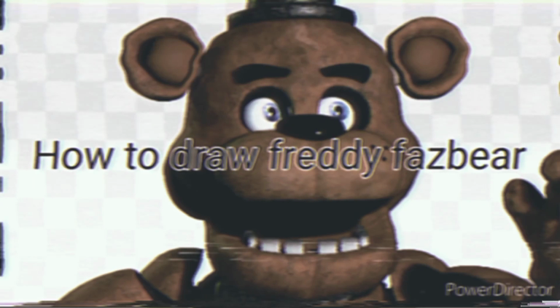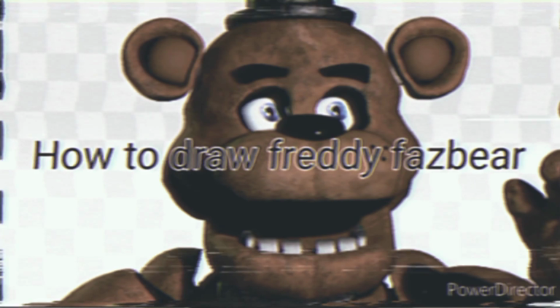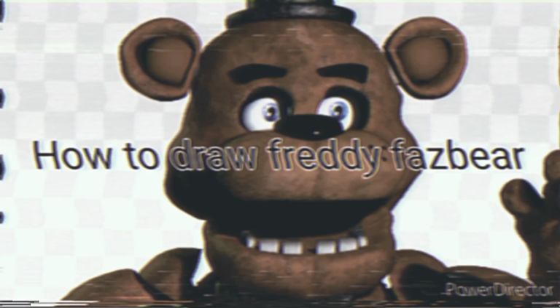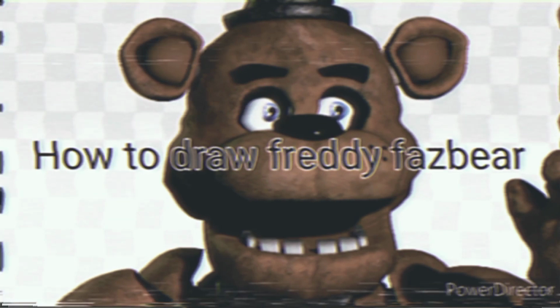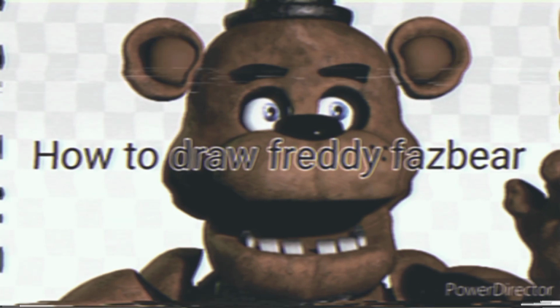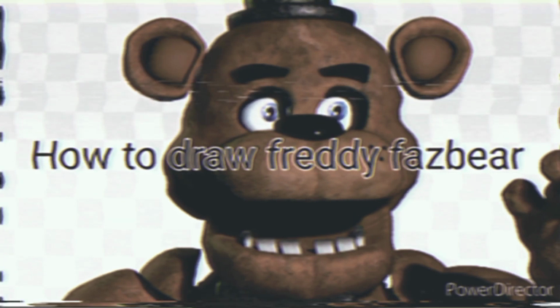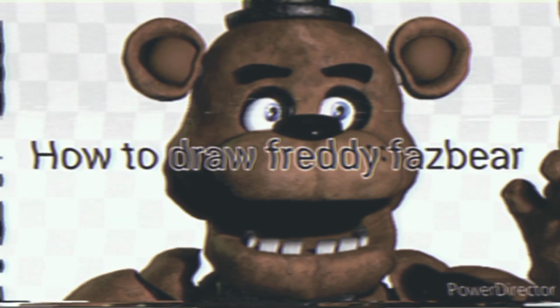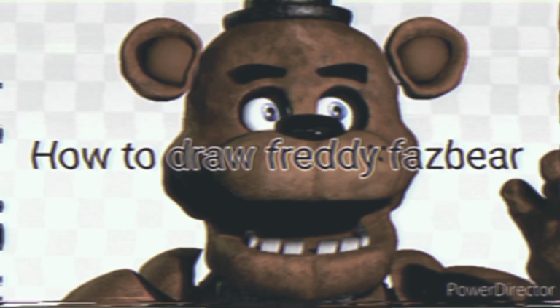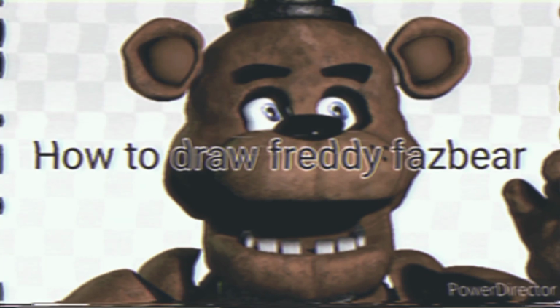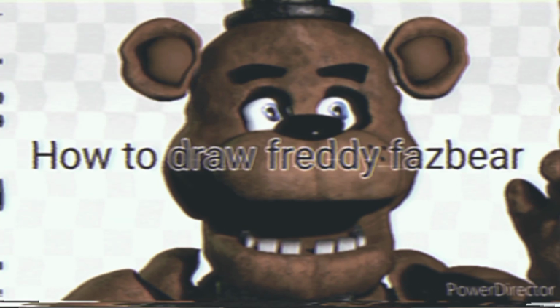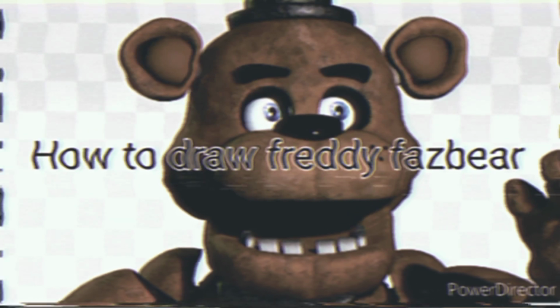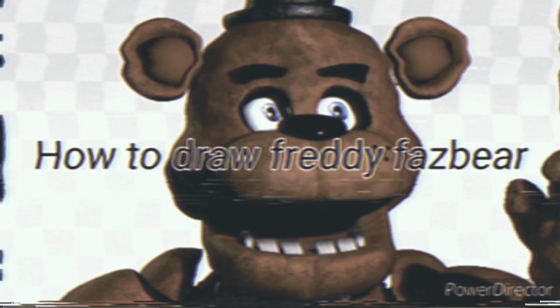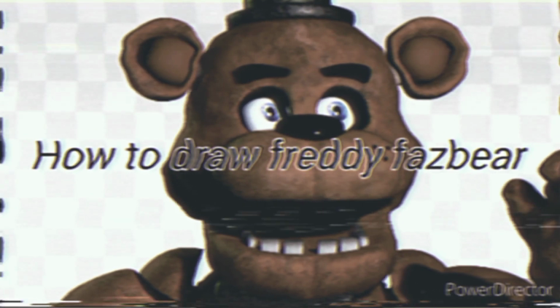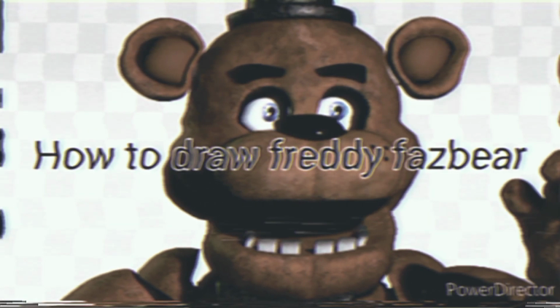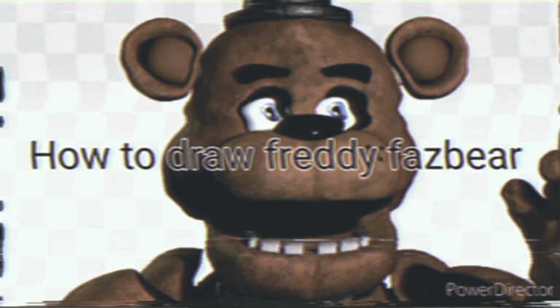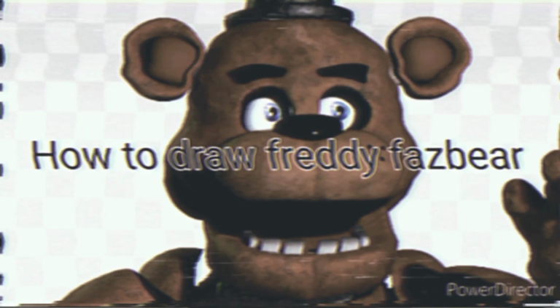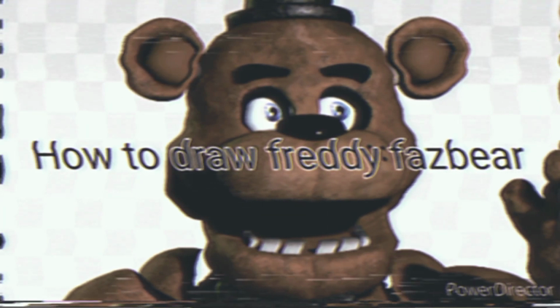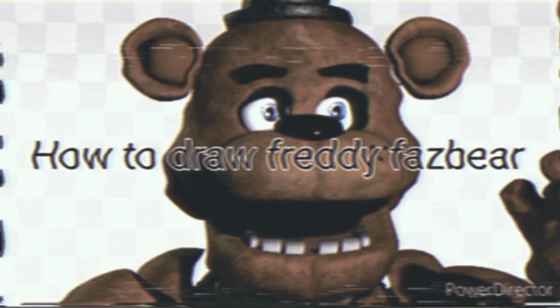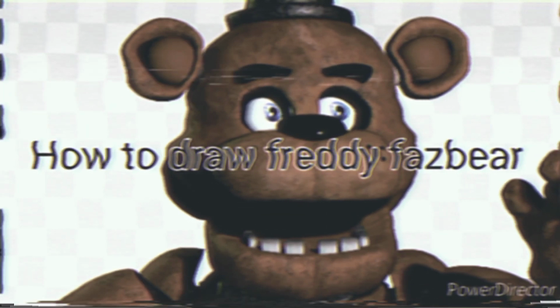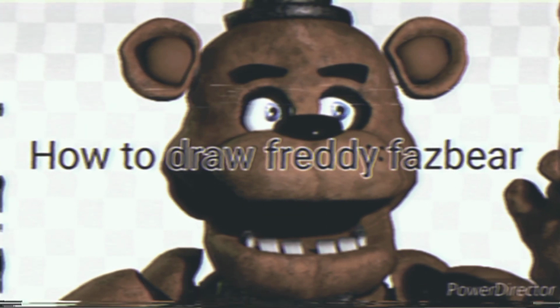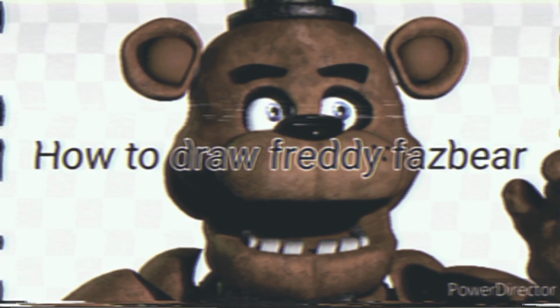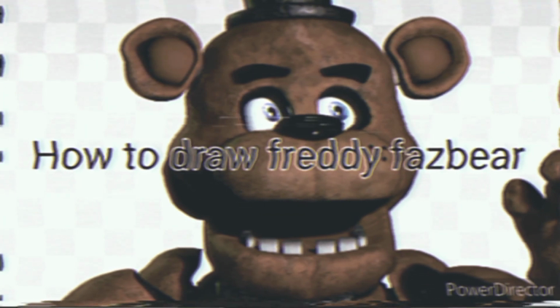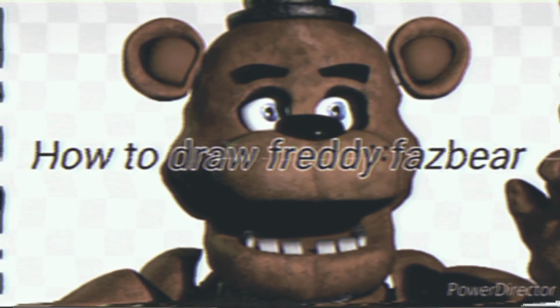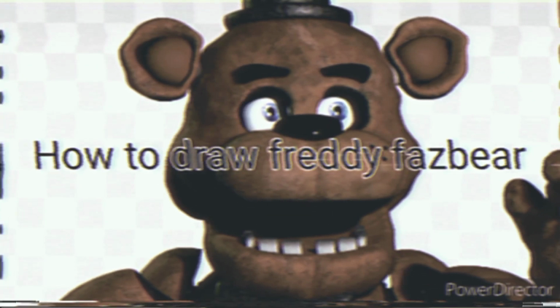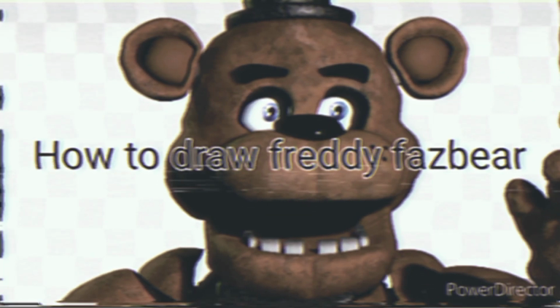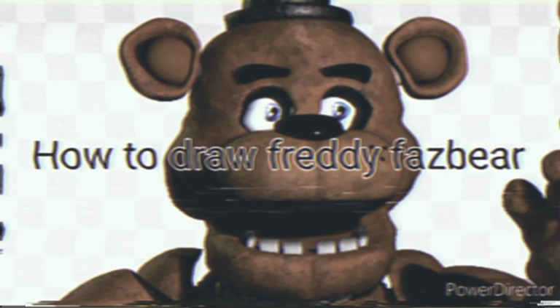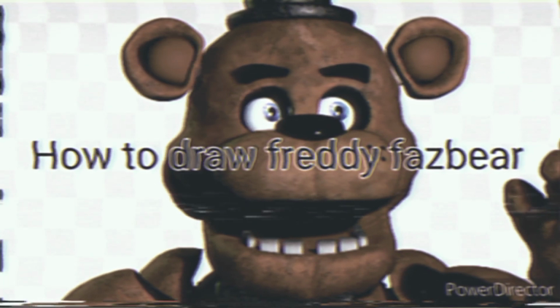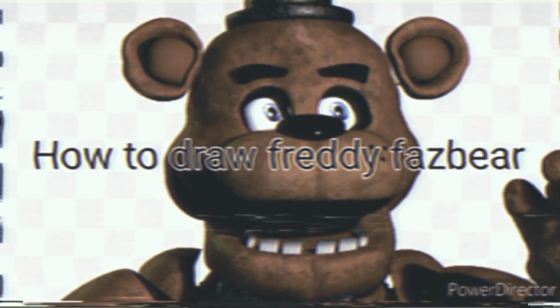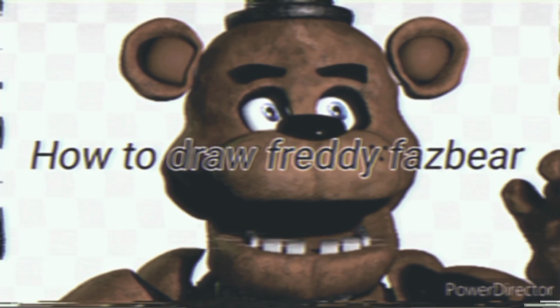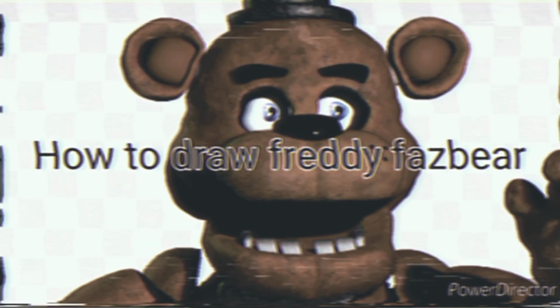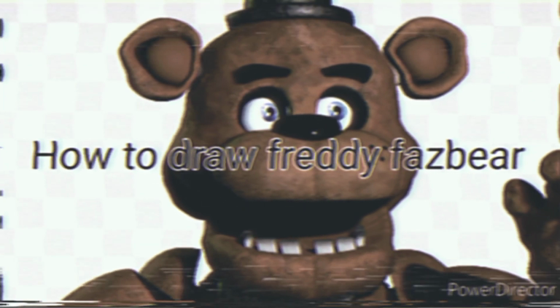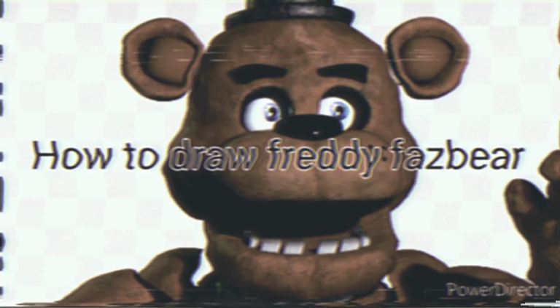Hello everyone, today we will learn how to draw Freddy Fazbear from Freddy Fazbear's Pizza.